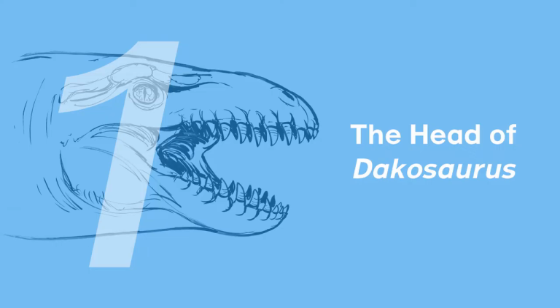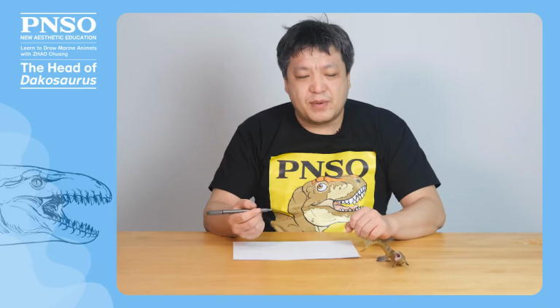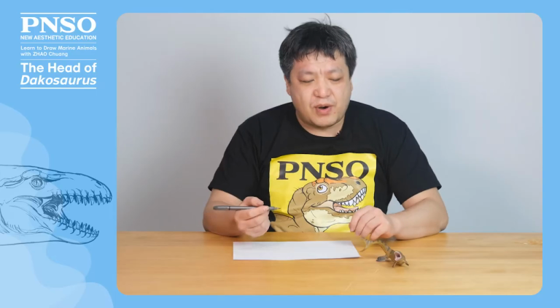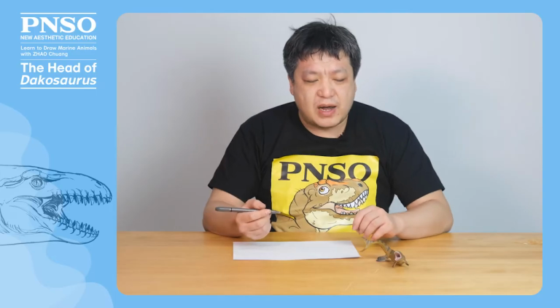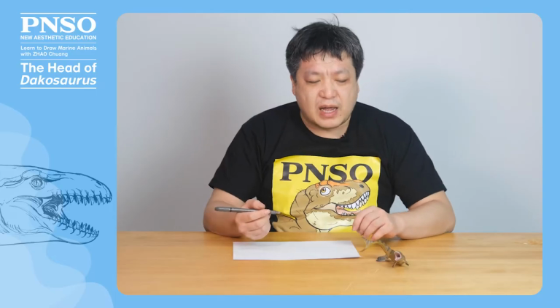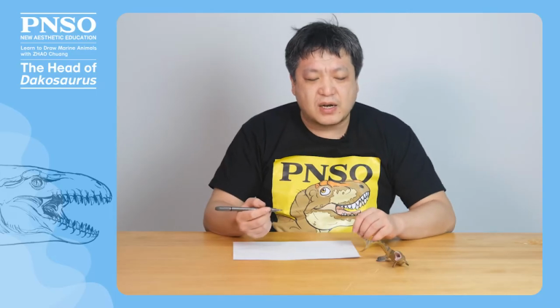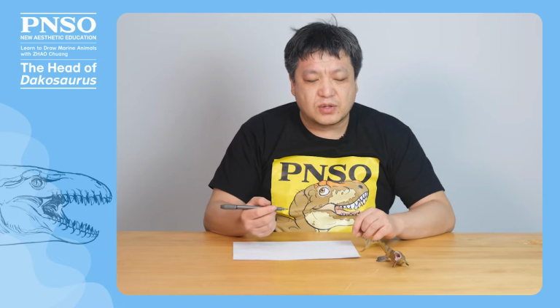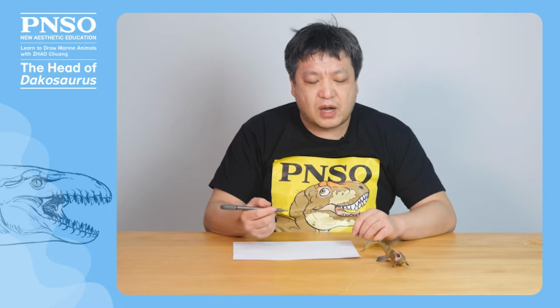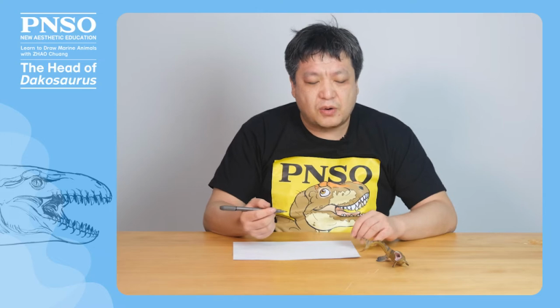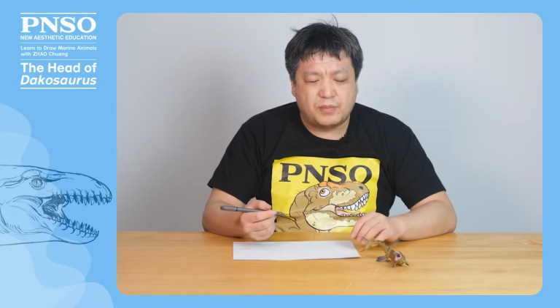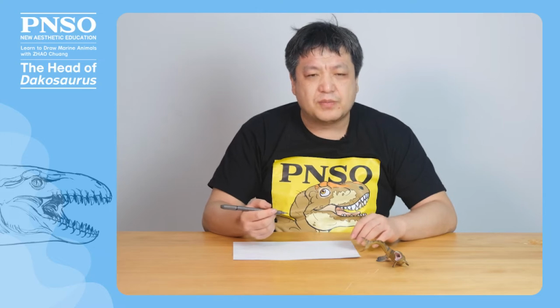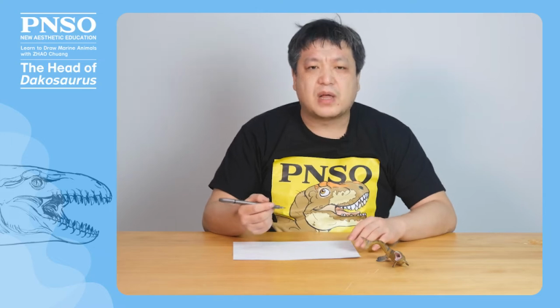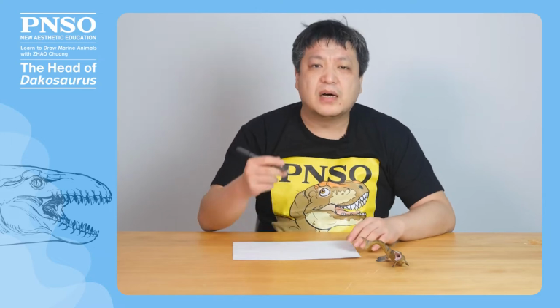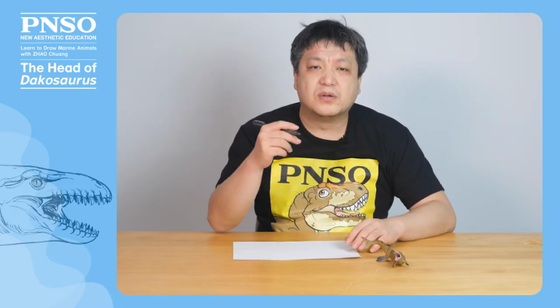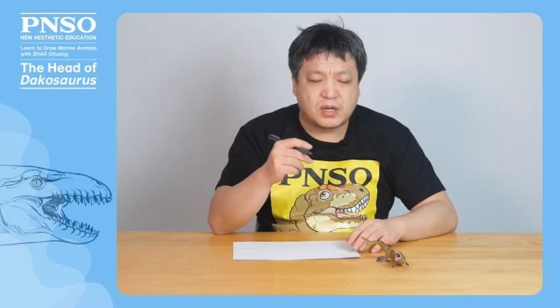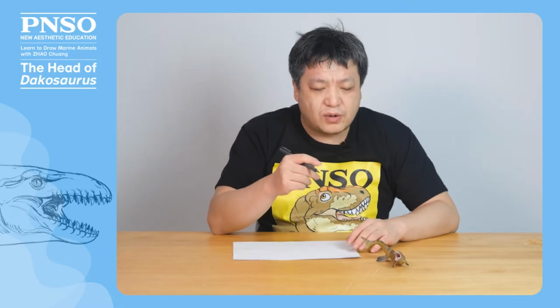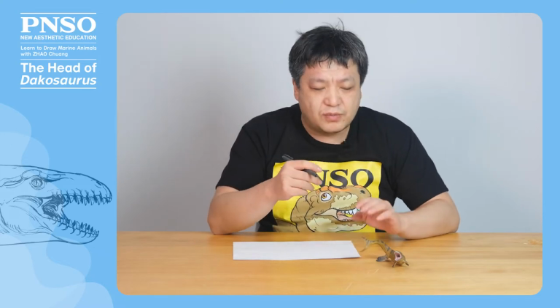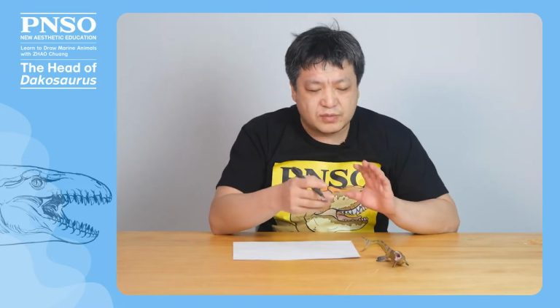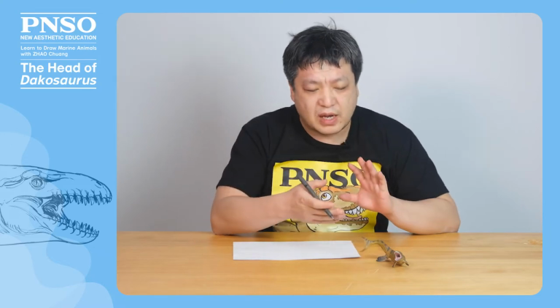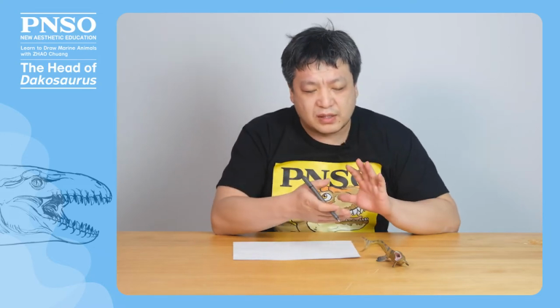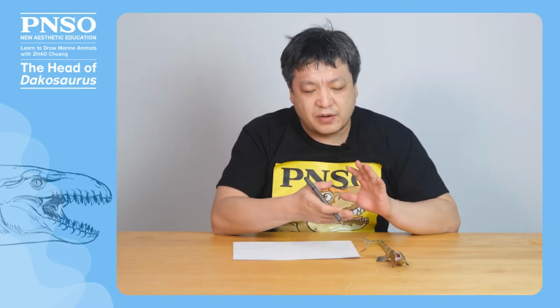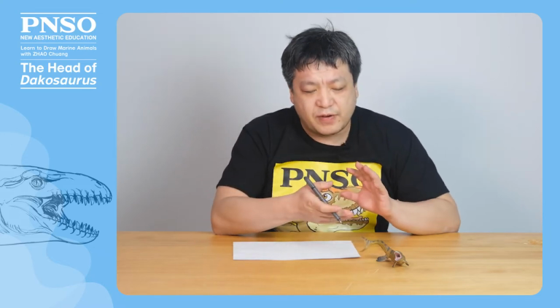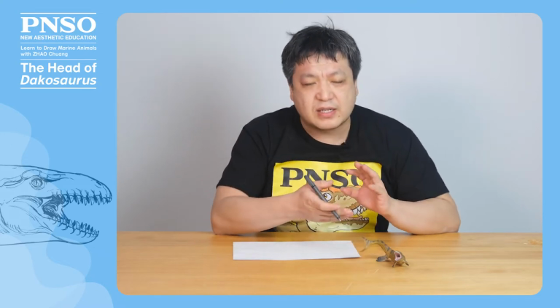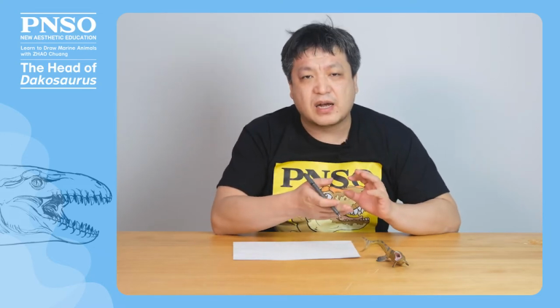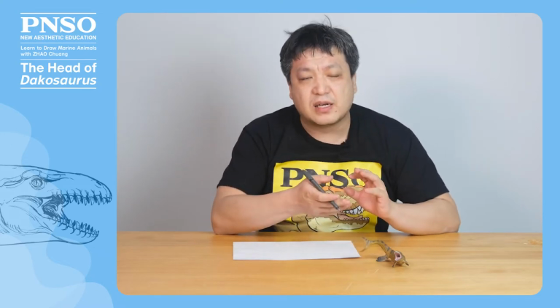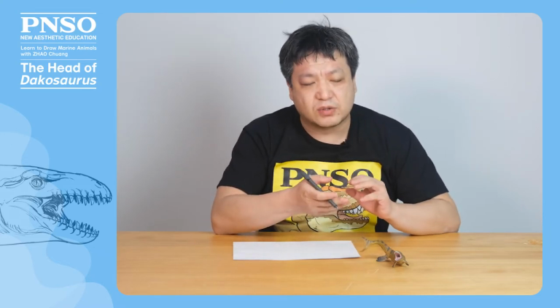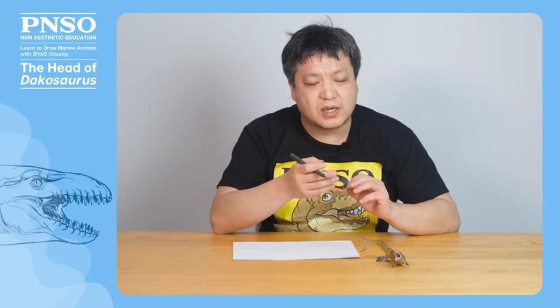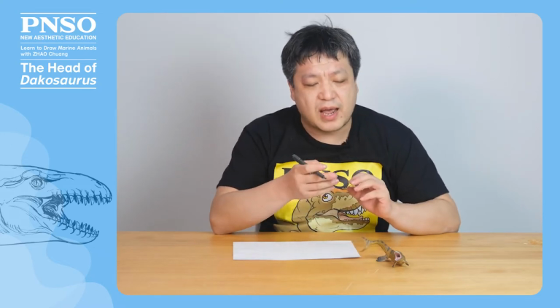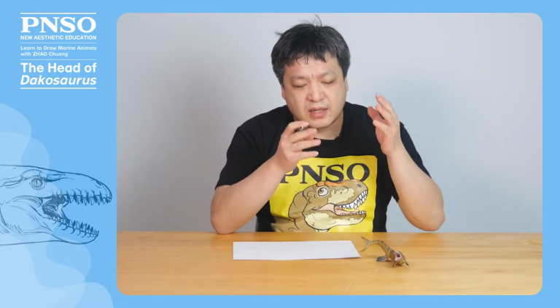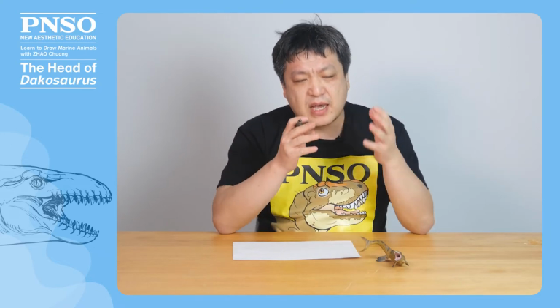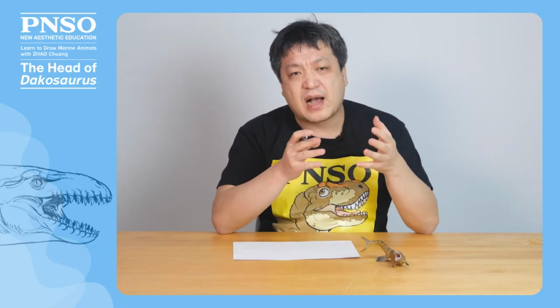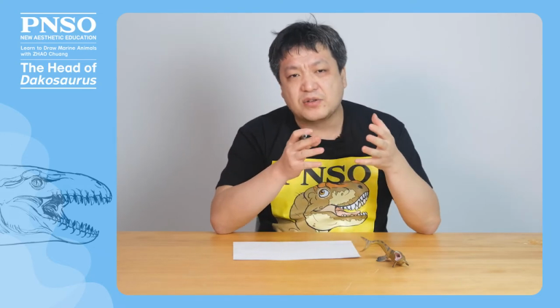Hello, everyone. I'm Zhao Chua. Today, let's draw the head of Dachasaurus.